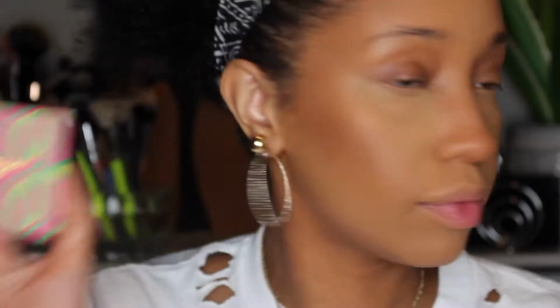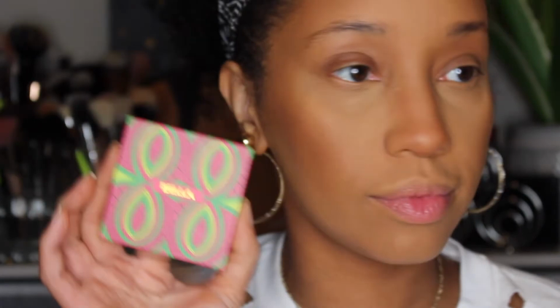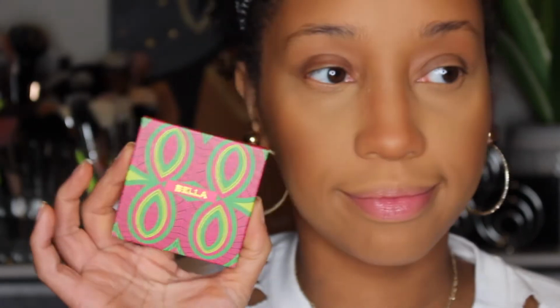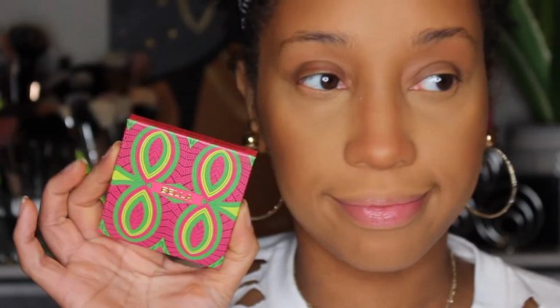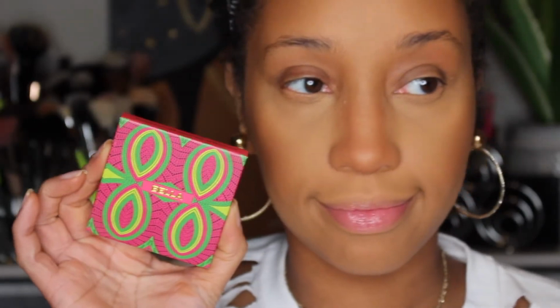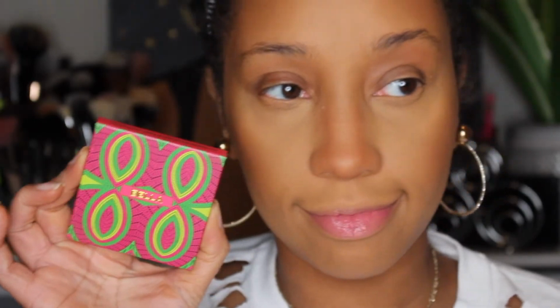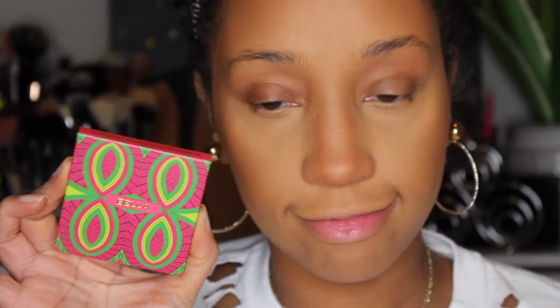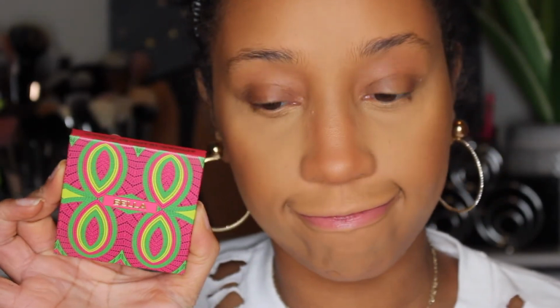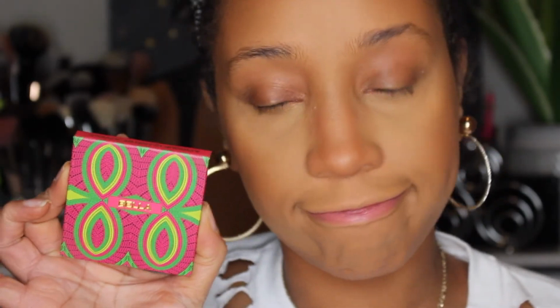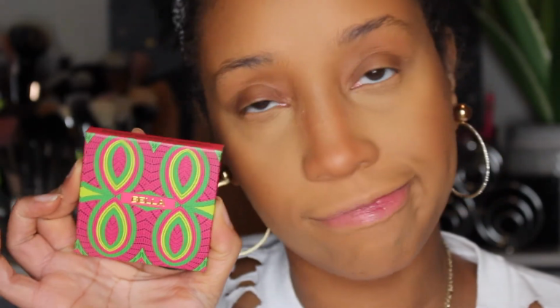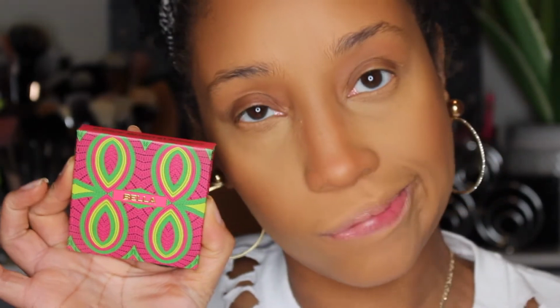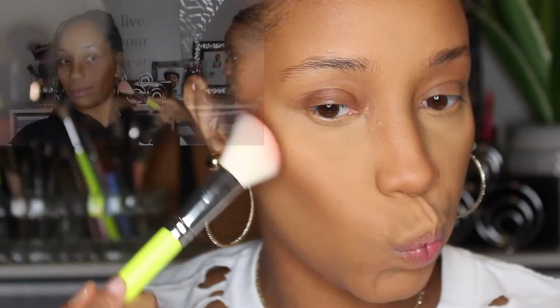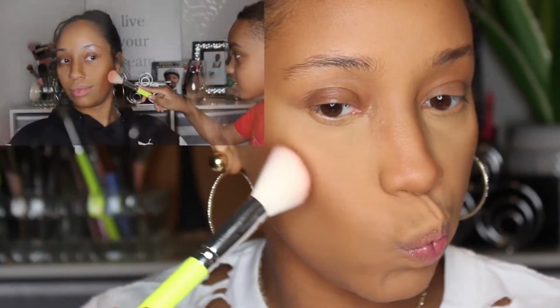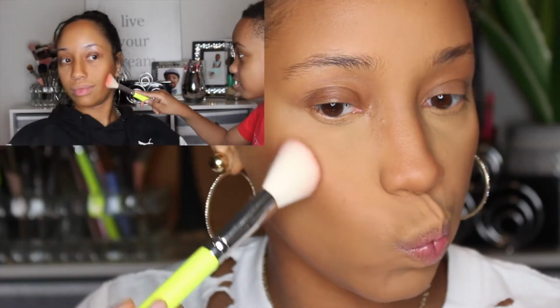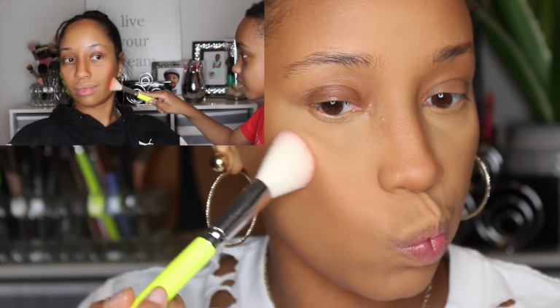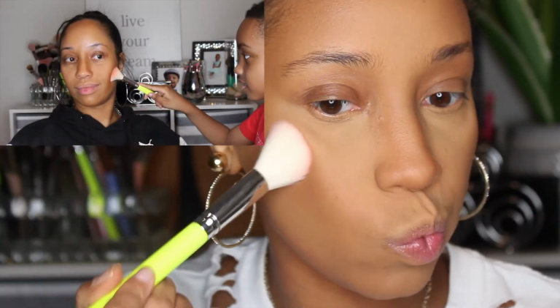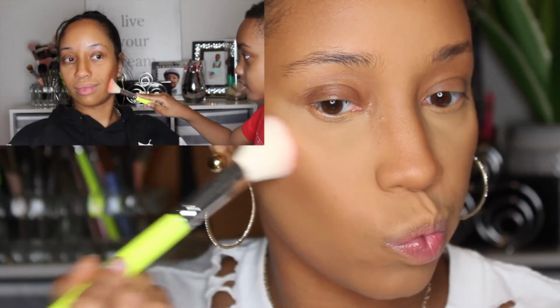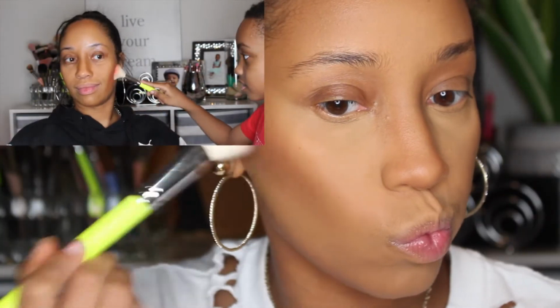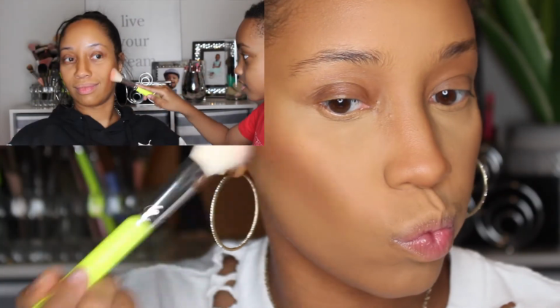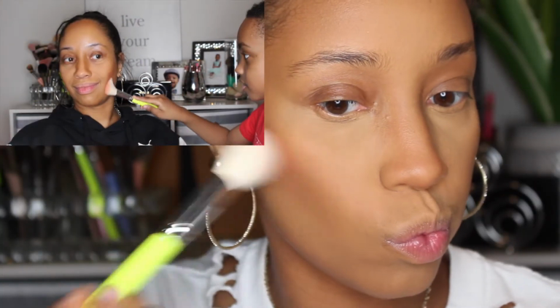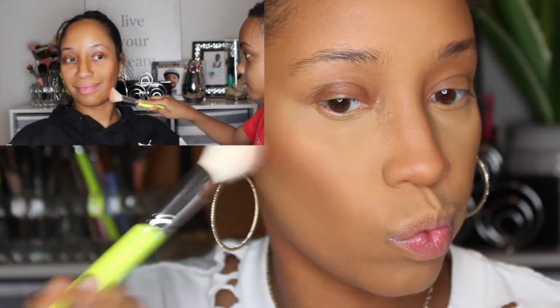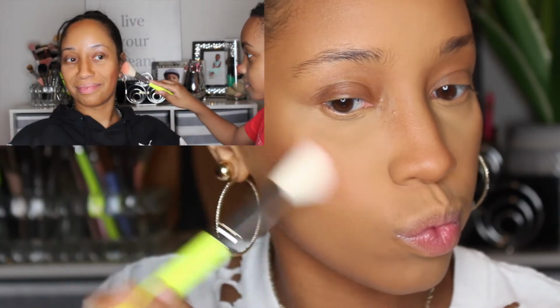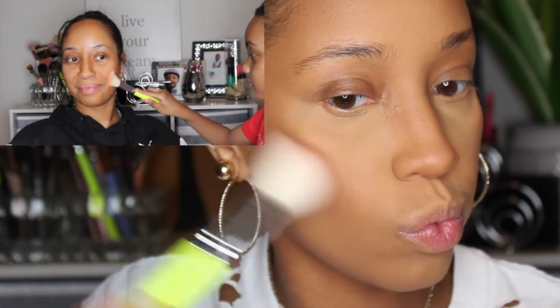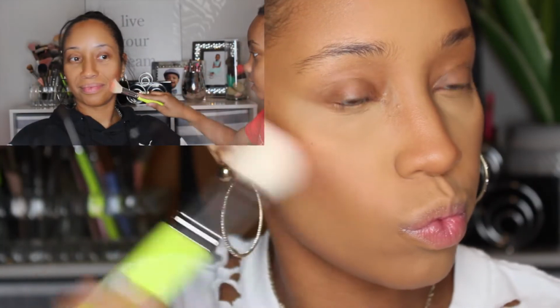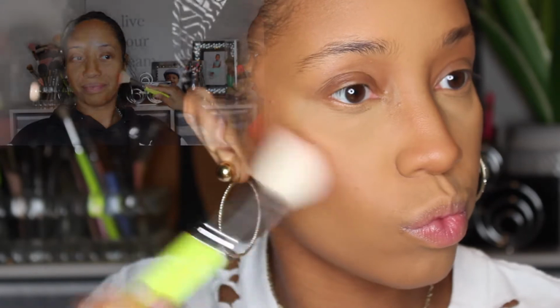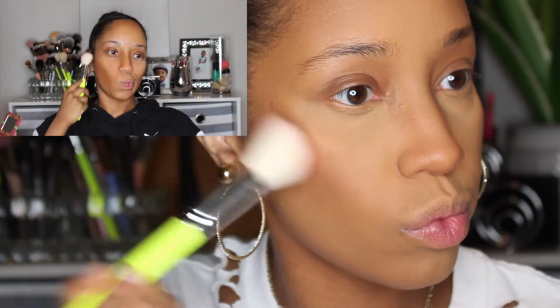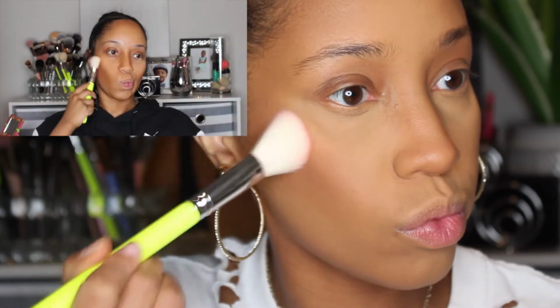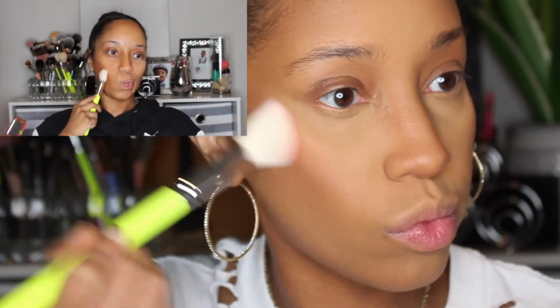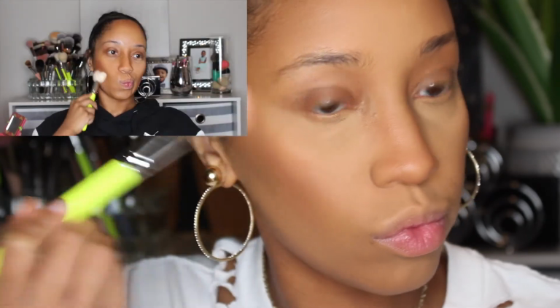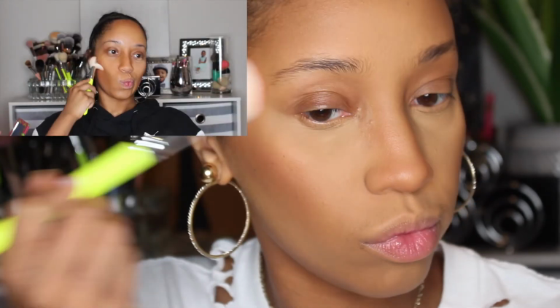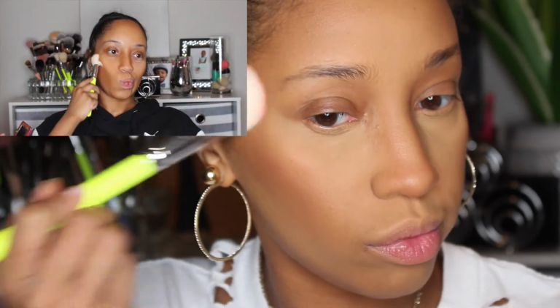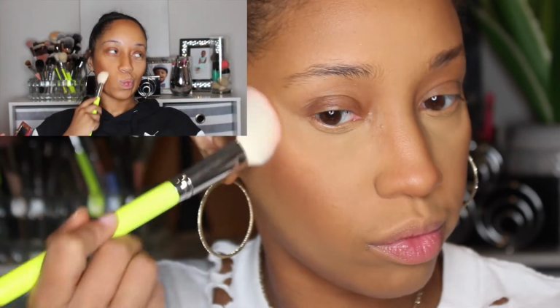Next, taking Bella Blush from Juvia's Place and again adding it to the higher edges of the cheek, moving it slightly into the main cheek area.